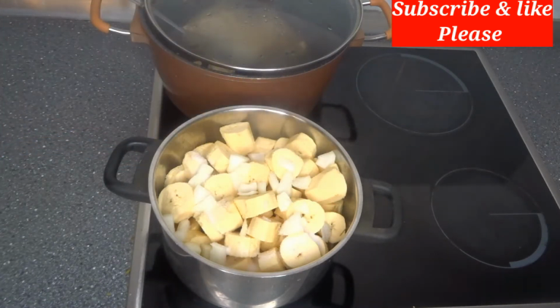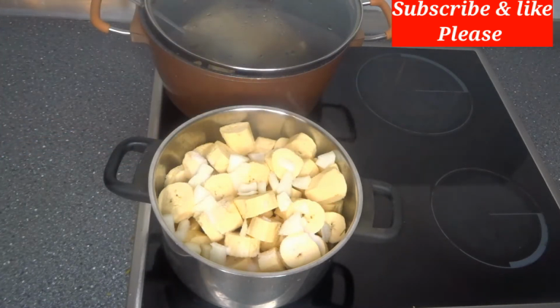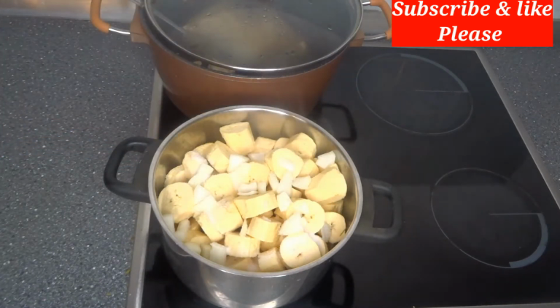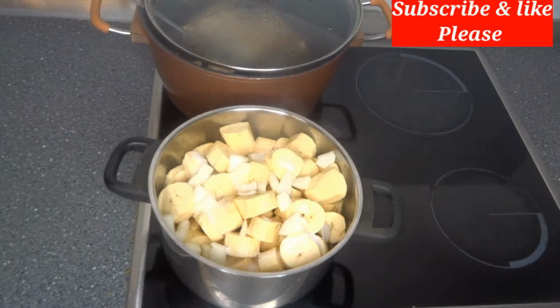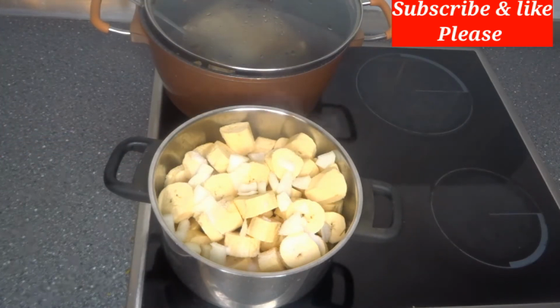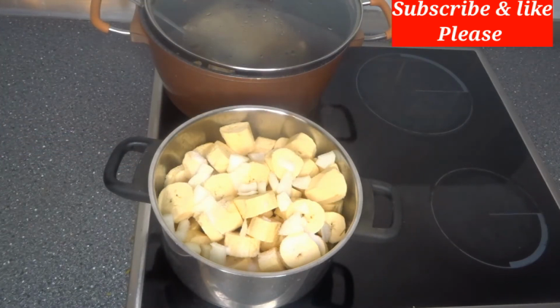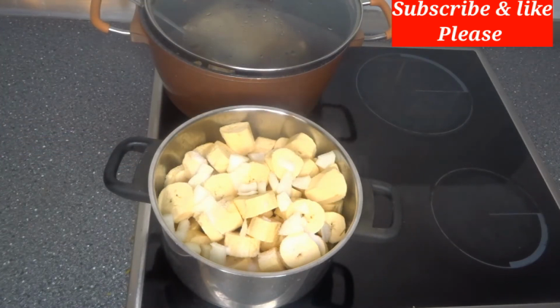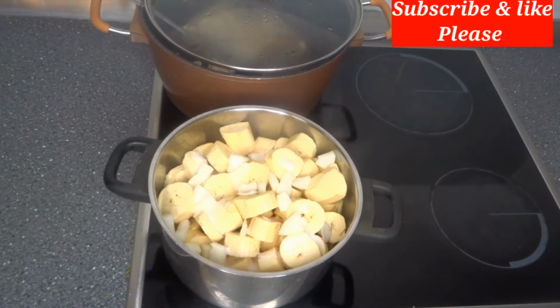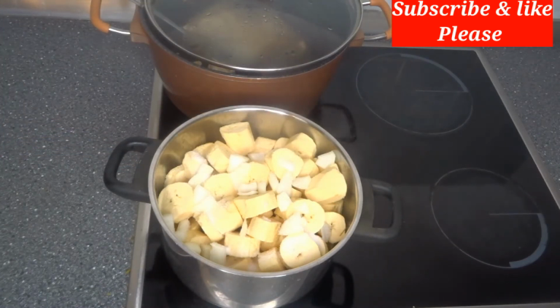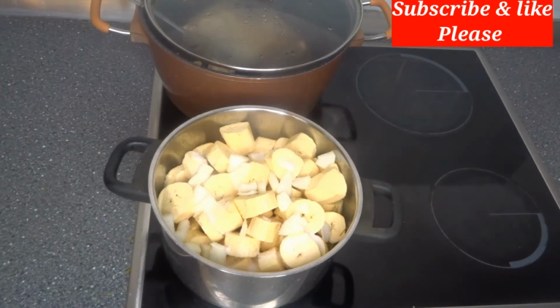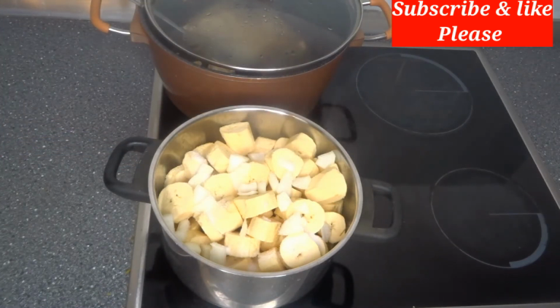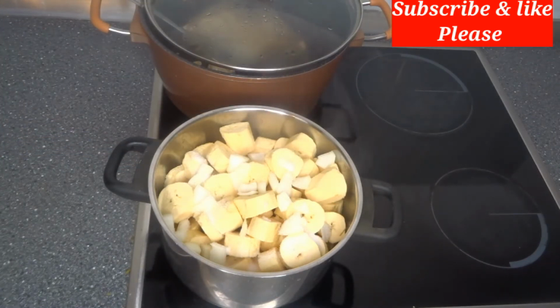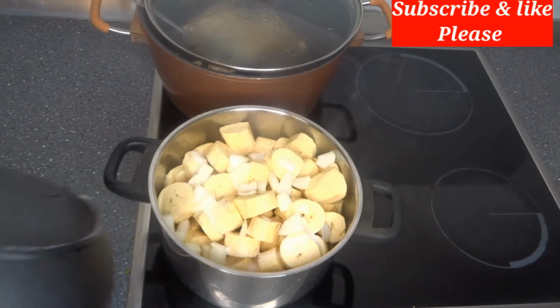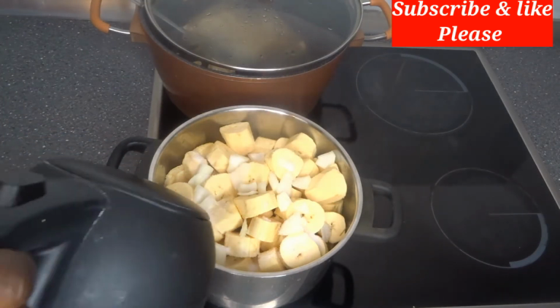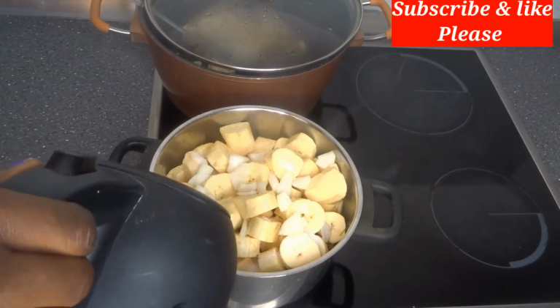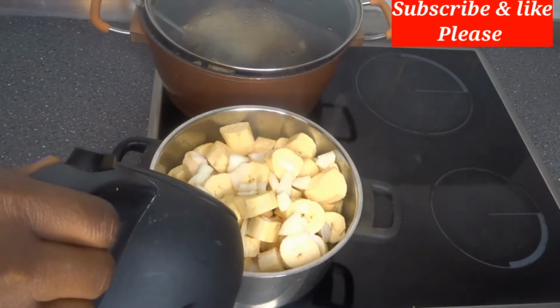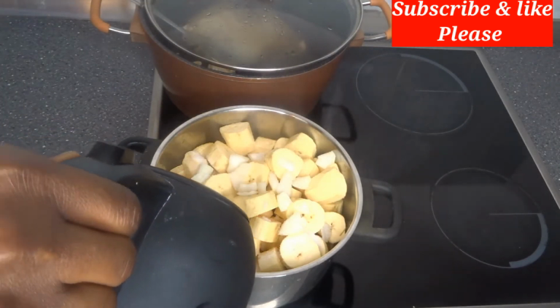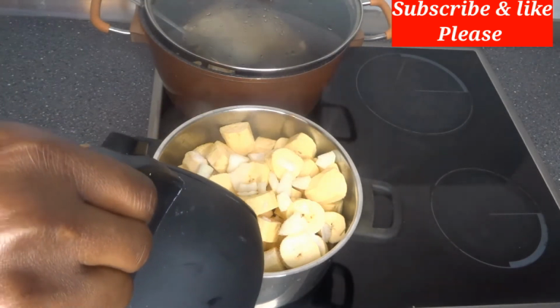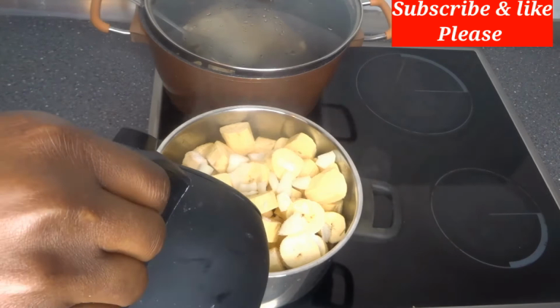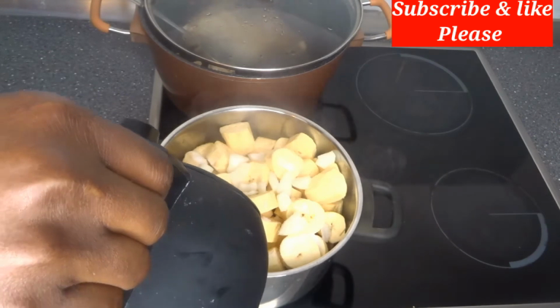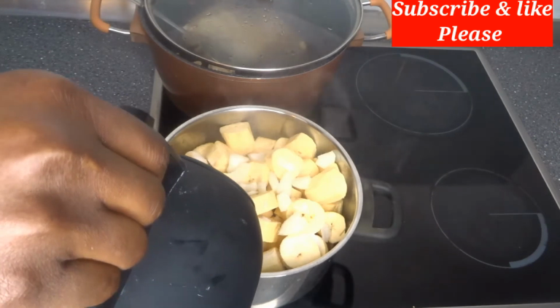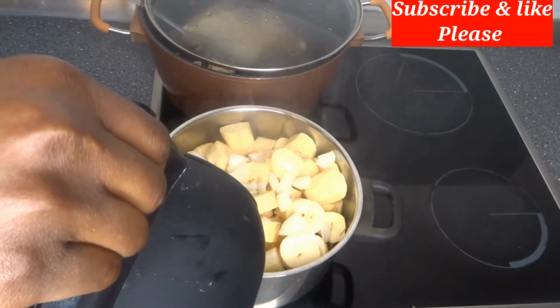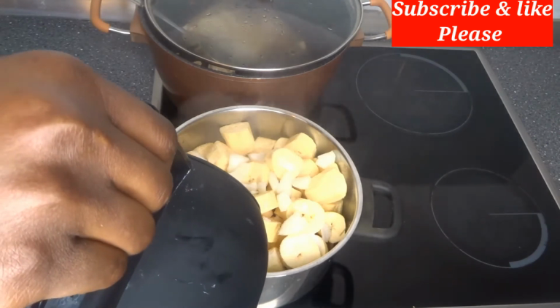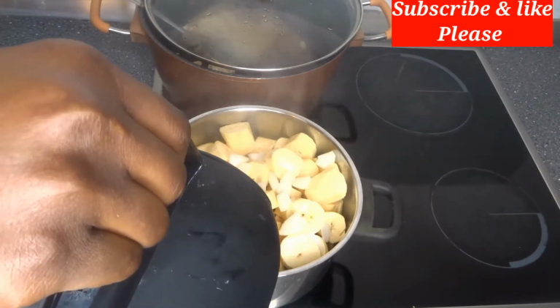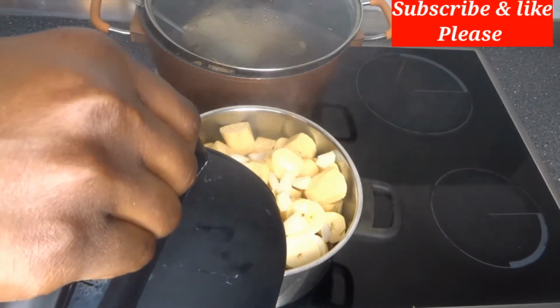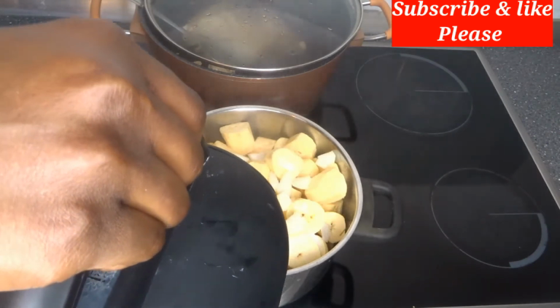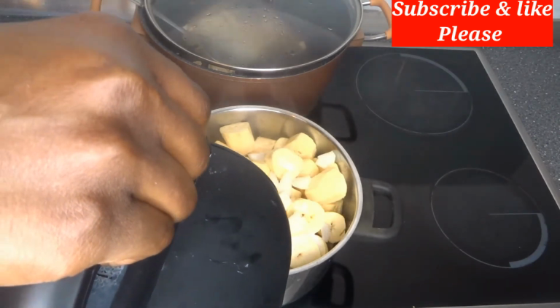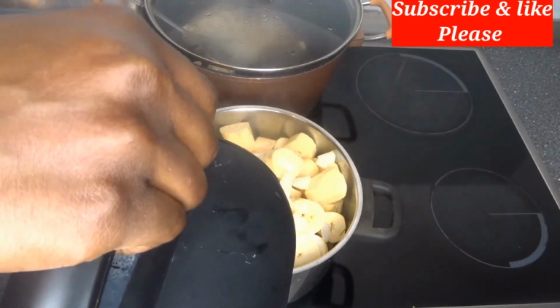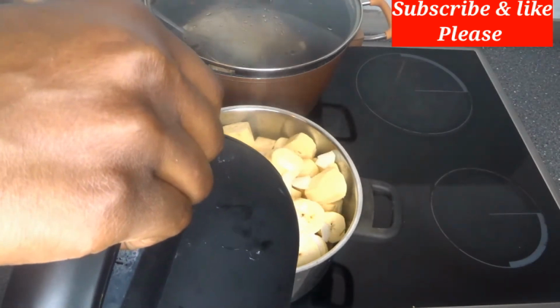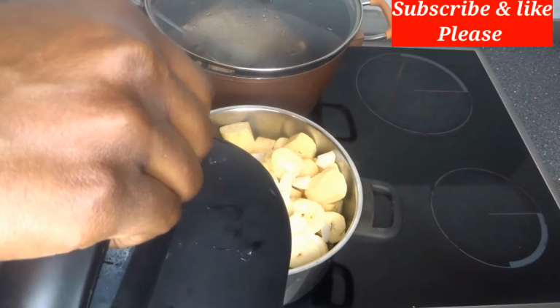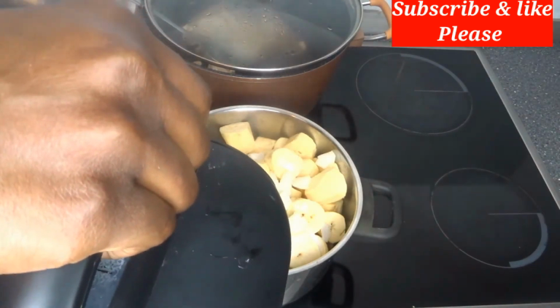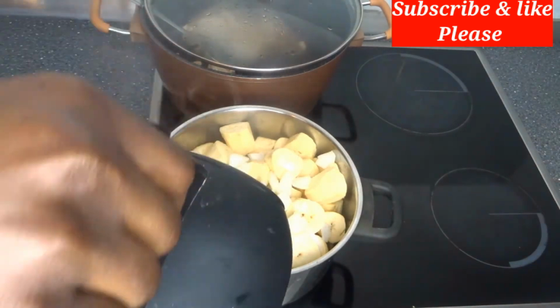After that I will add a little bit of salt with onions, and I will add a little water also, then cover it to cook for just 10 minutes.